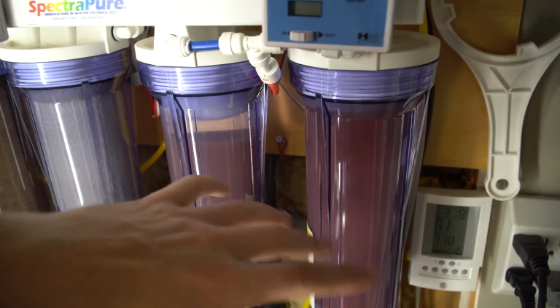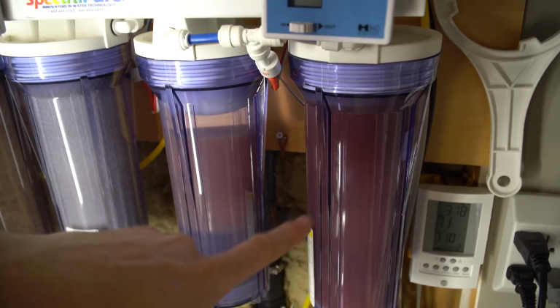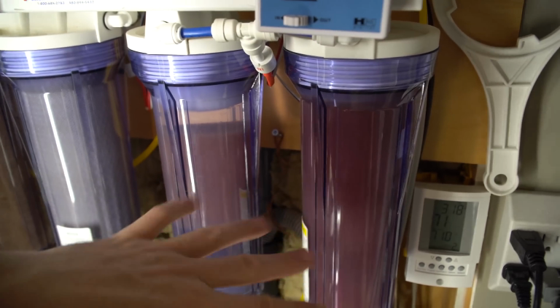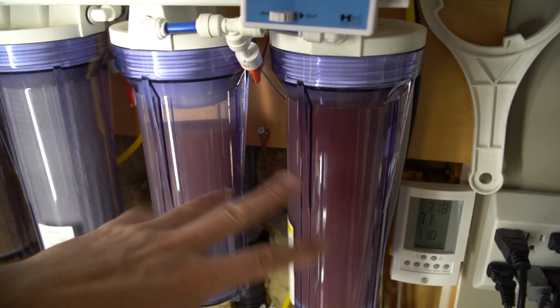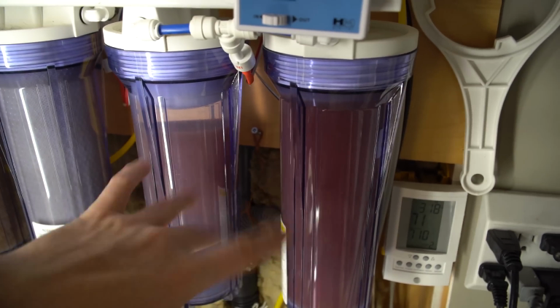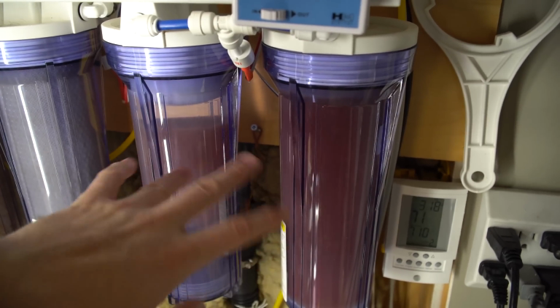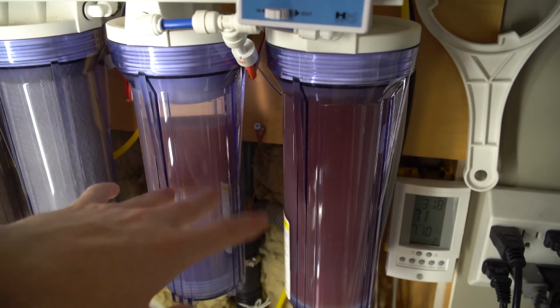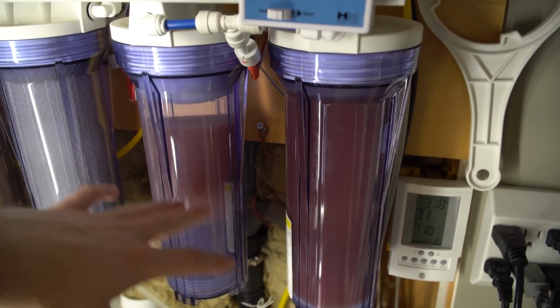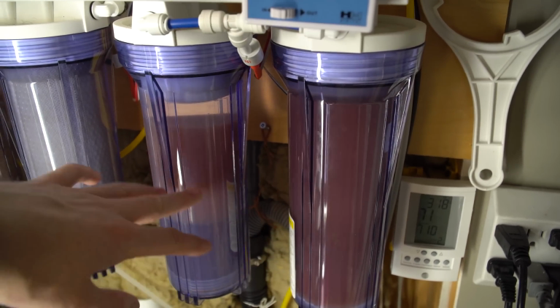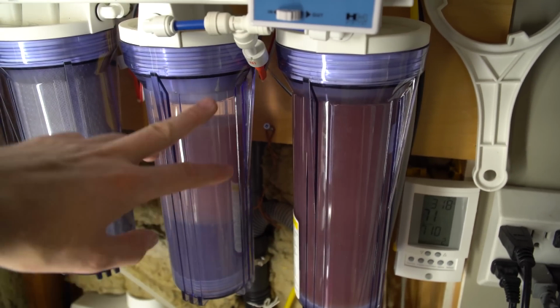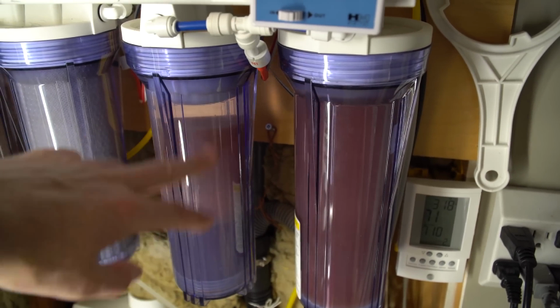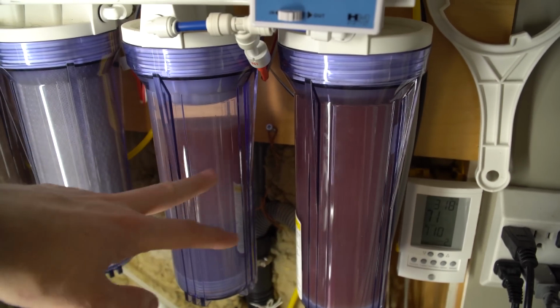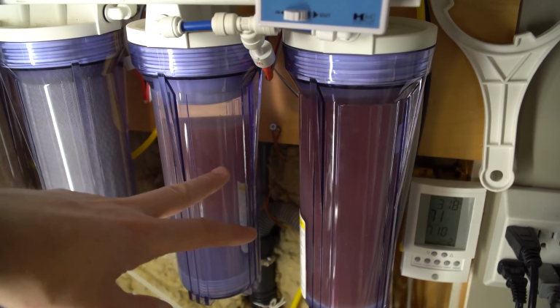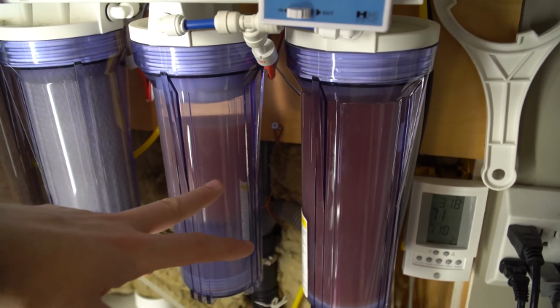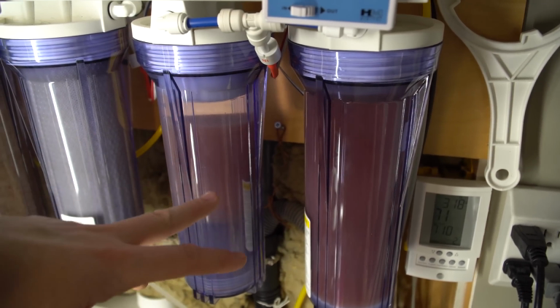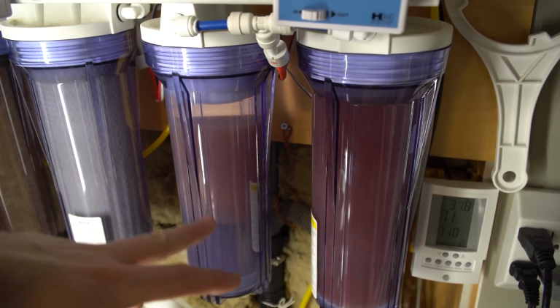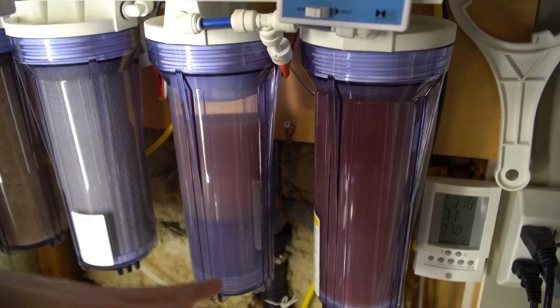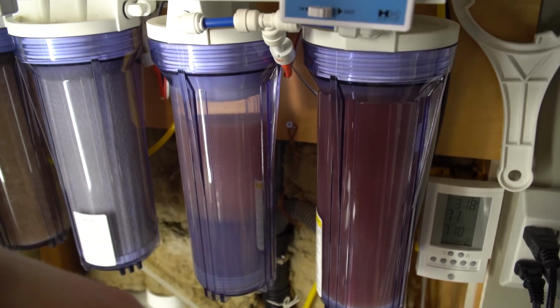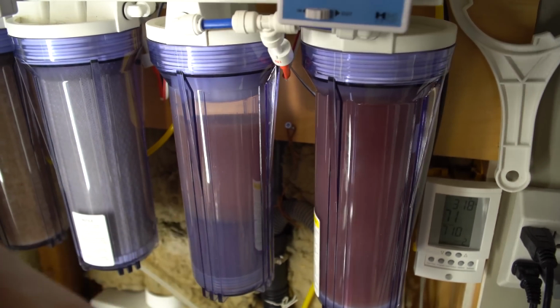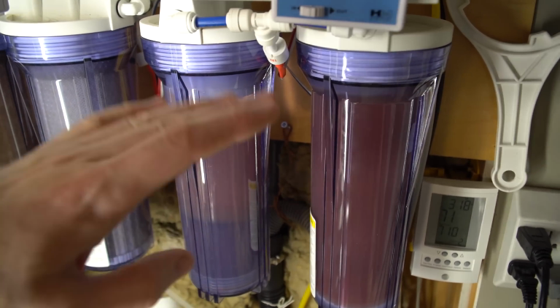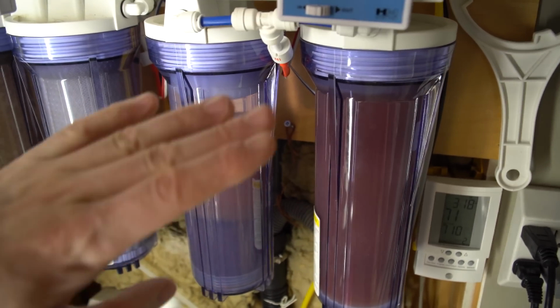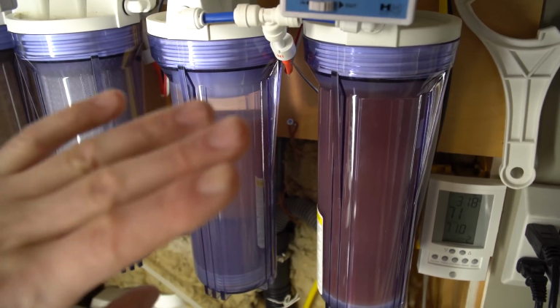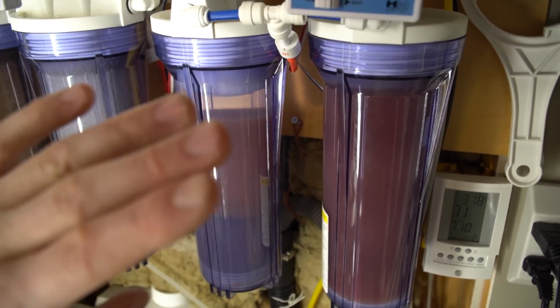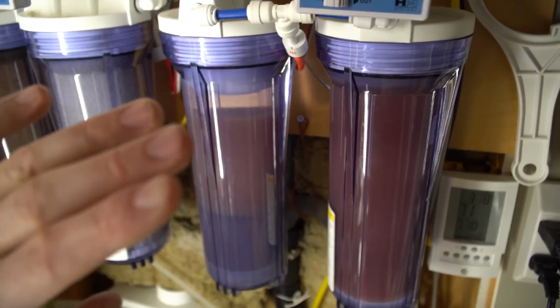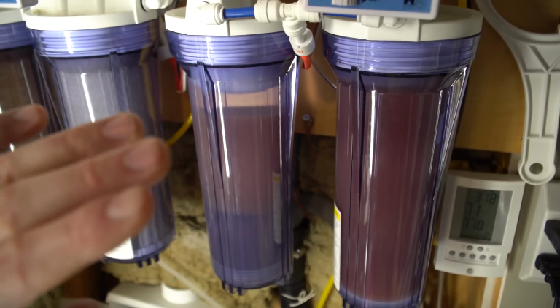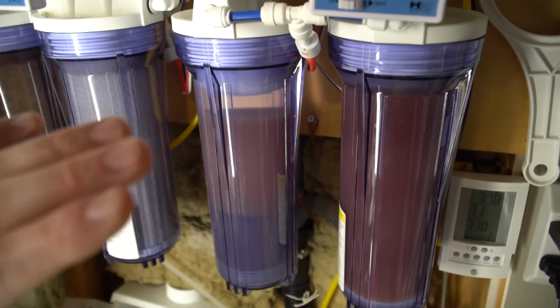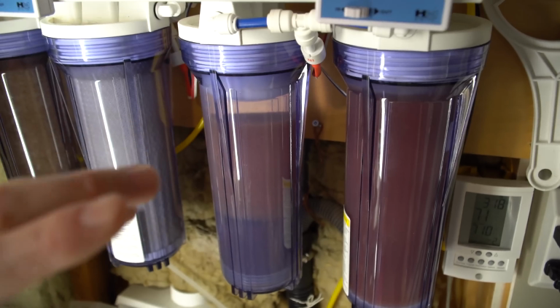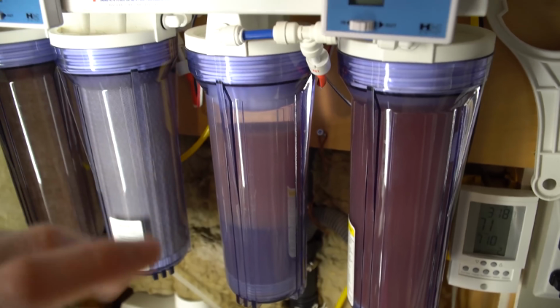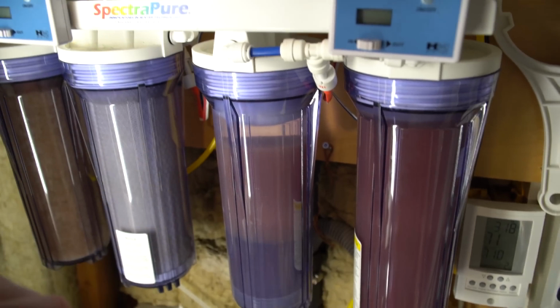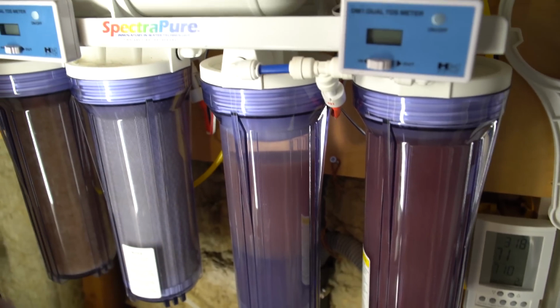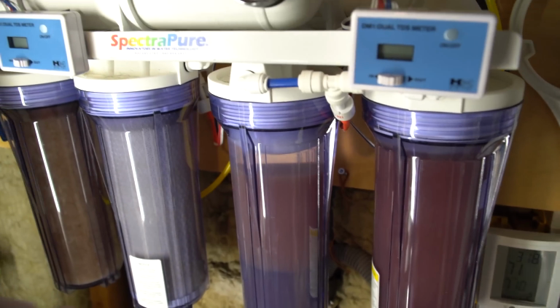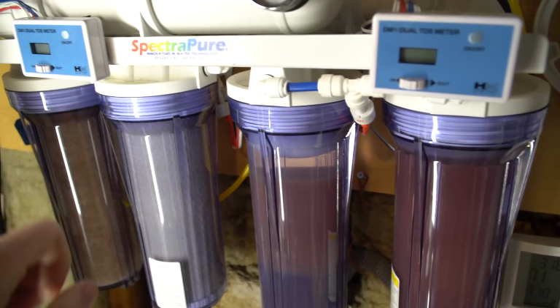This works as a backup — if one DI stage is a little bit higher, the next one will finish it off. So it gives you a little more buffer room if one starts to run out.